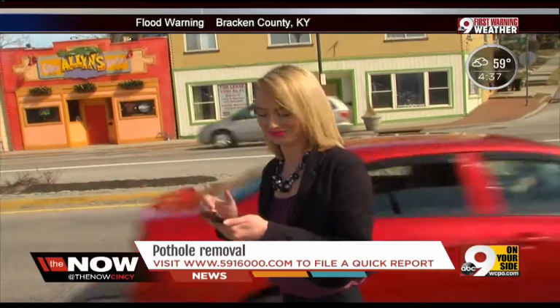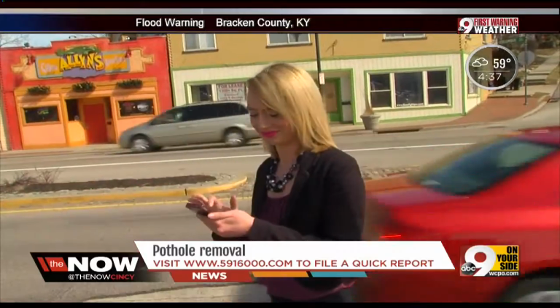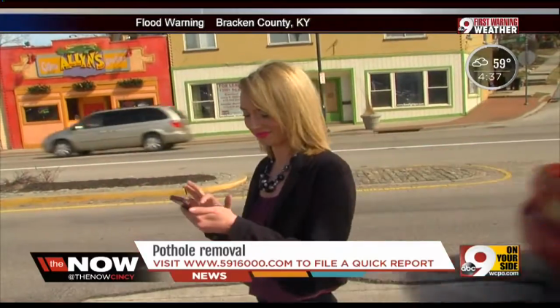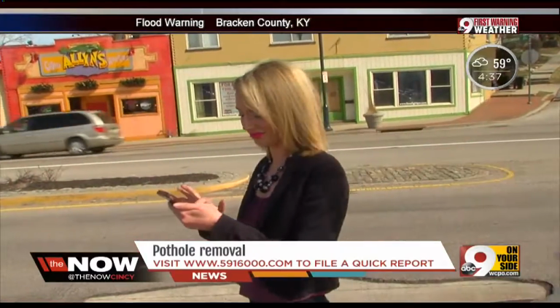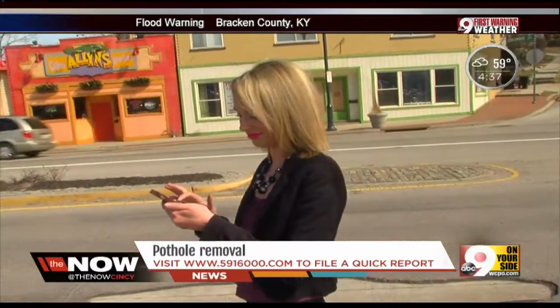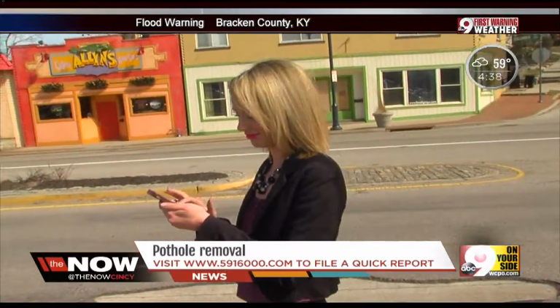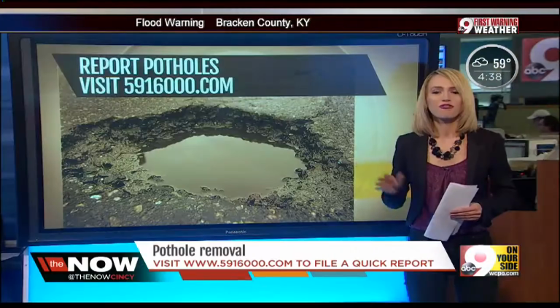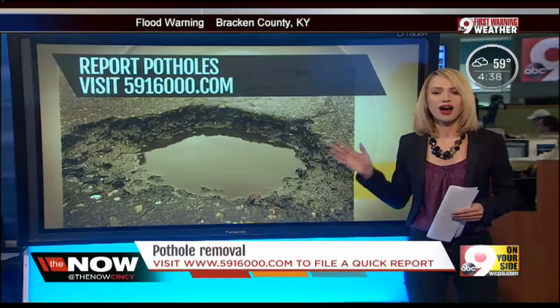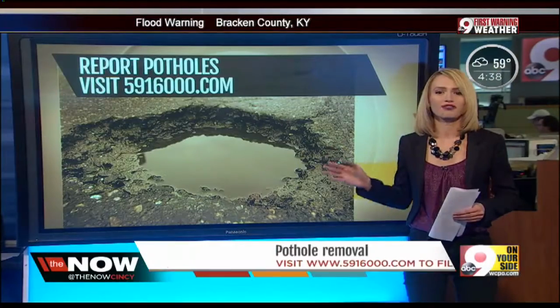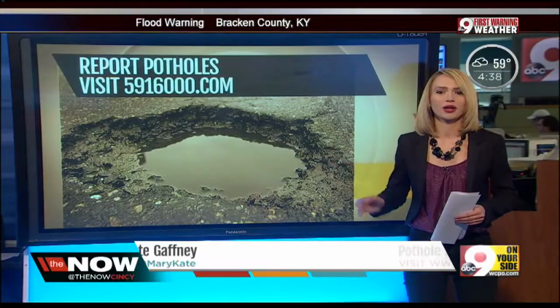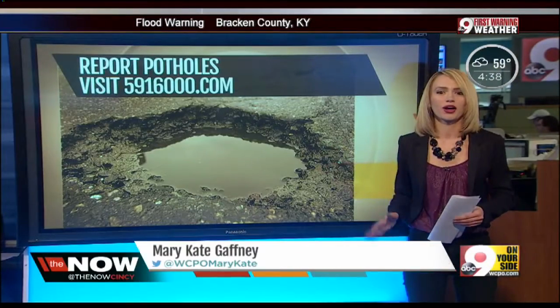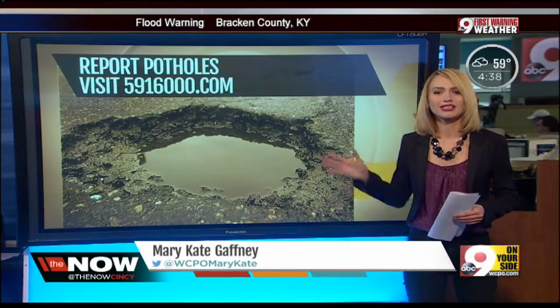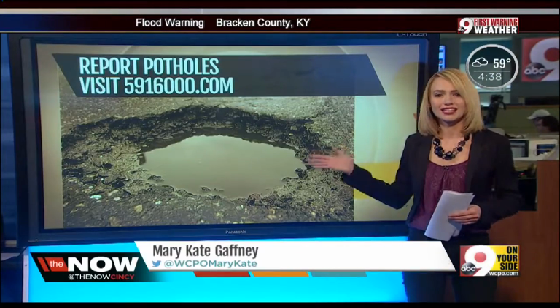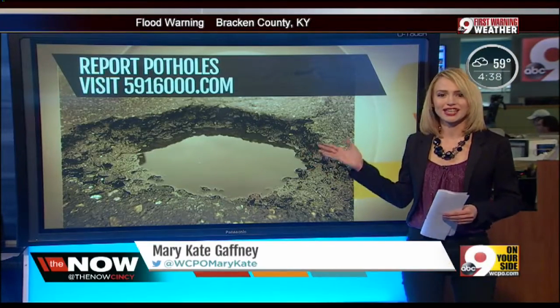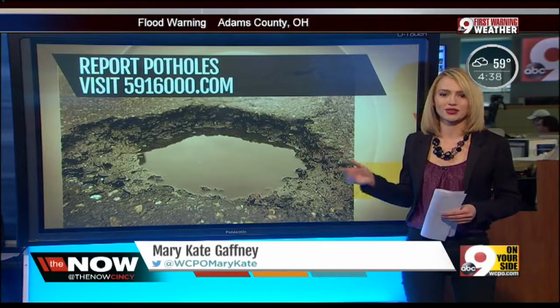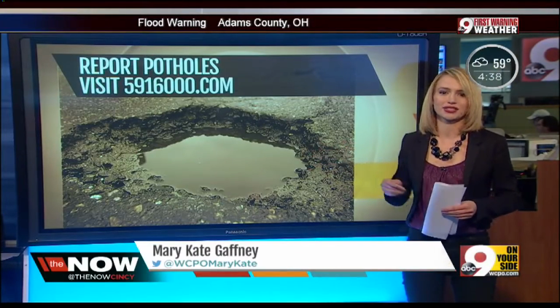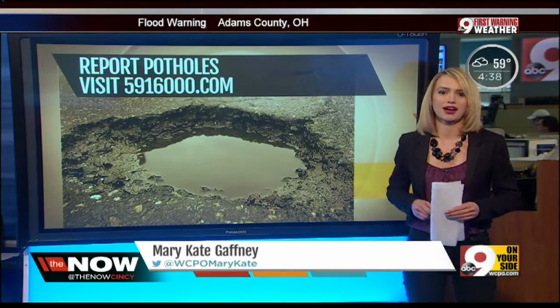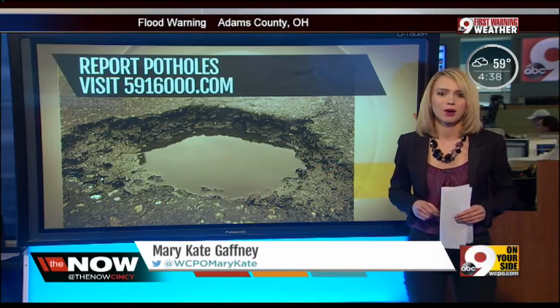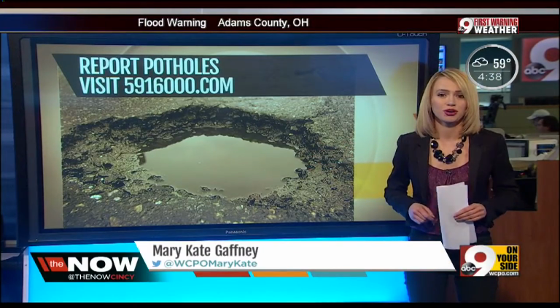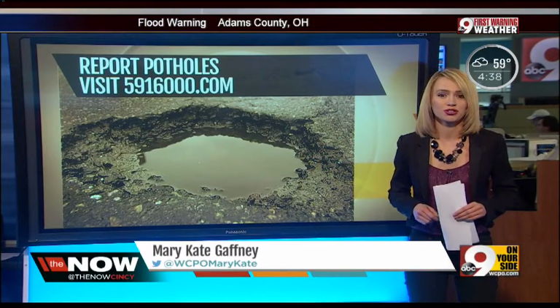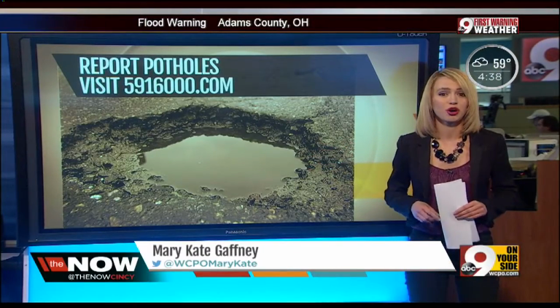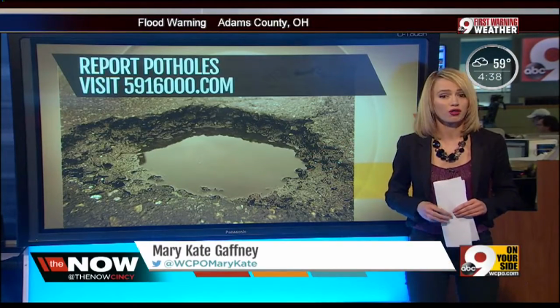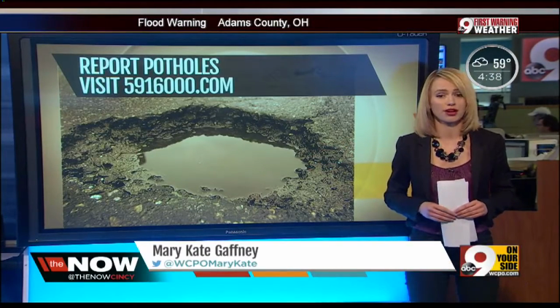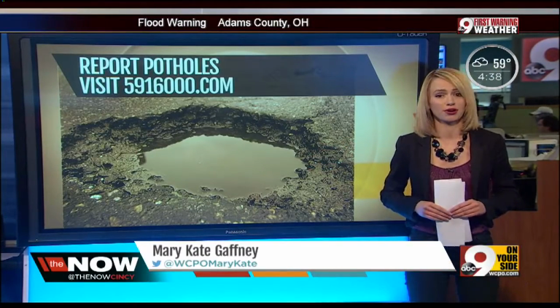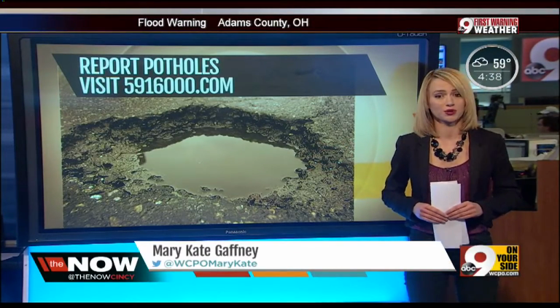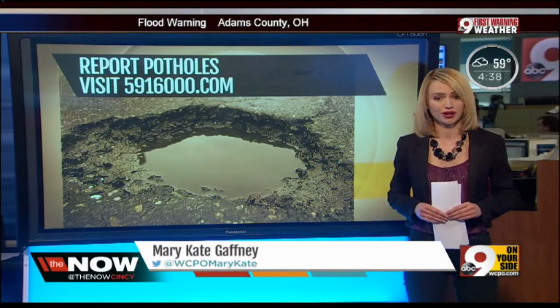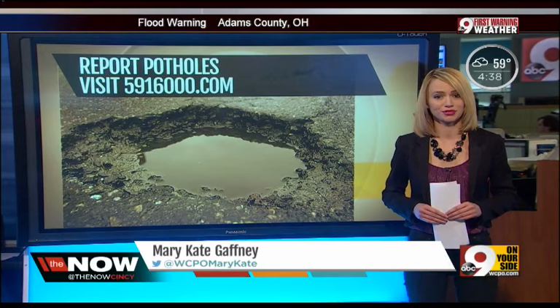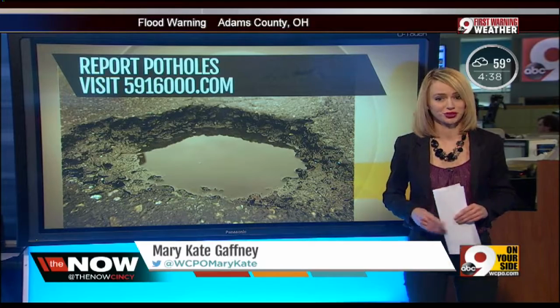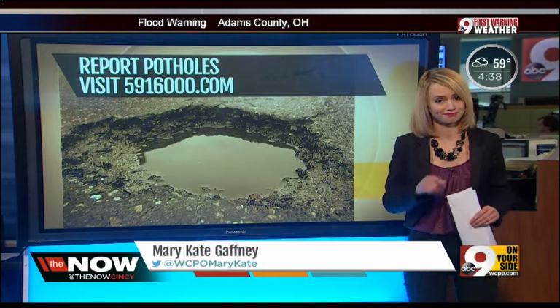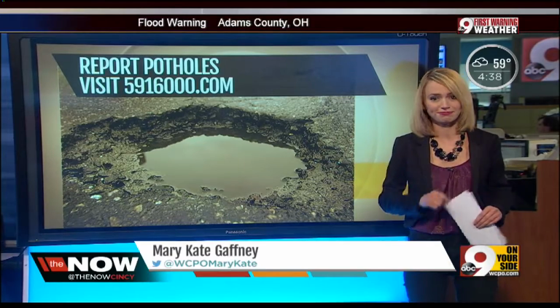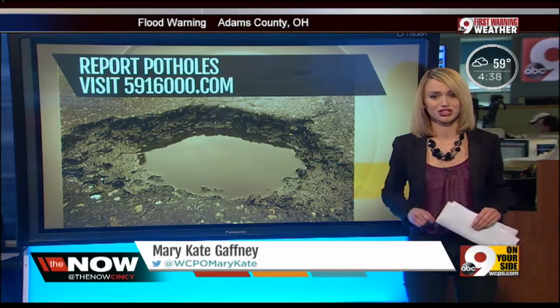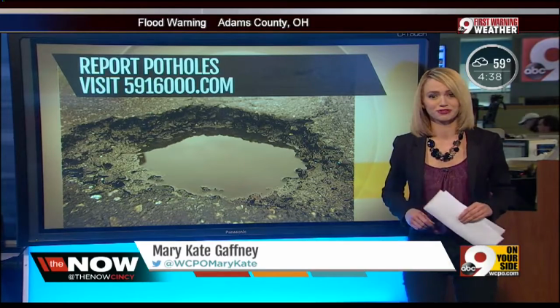Again, that website is 5916000.com. You can also call that number as well. Julie, back to you.